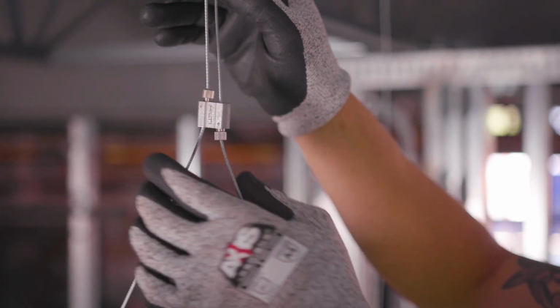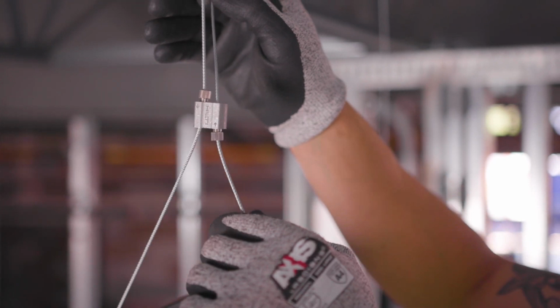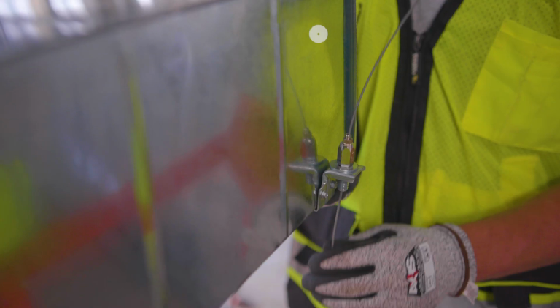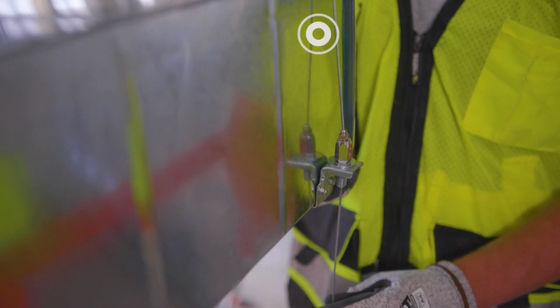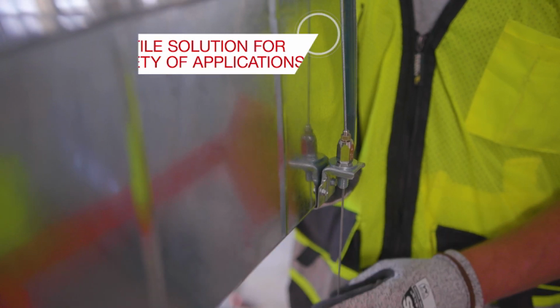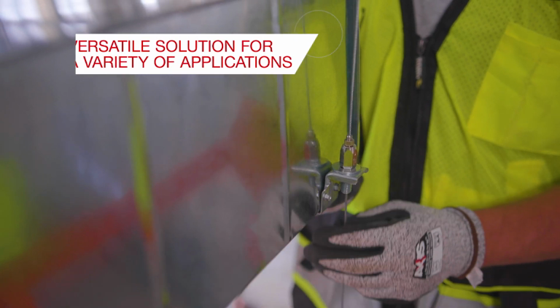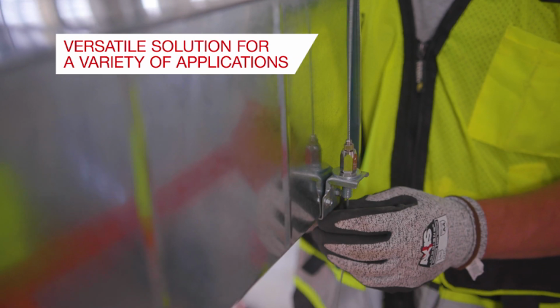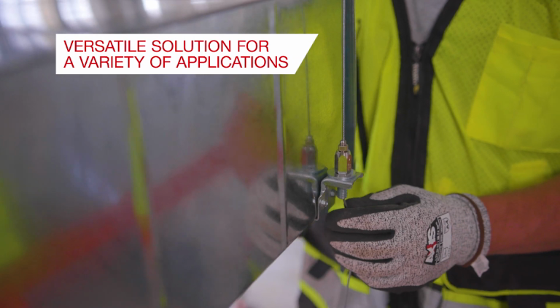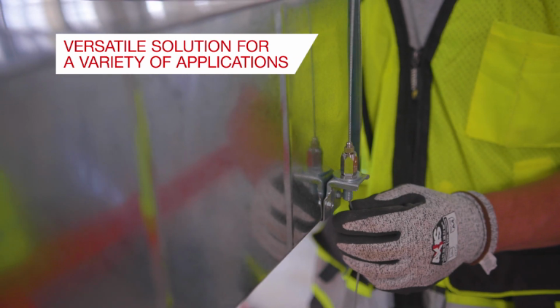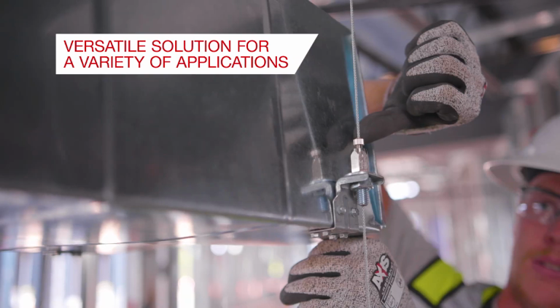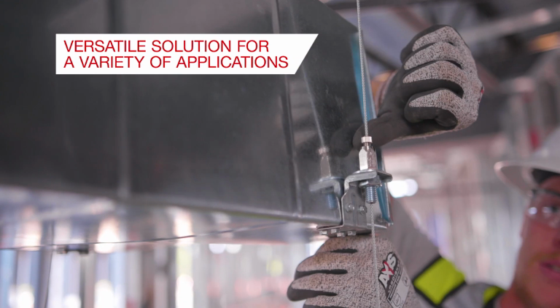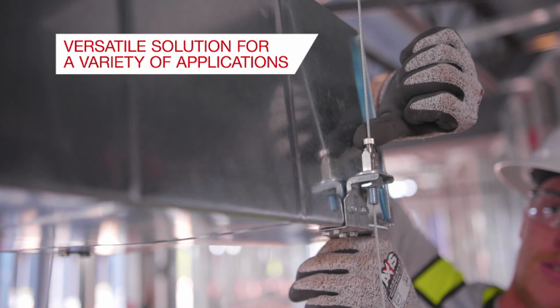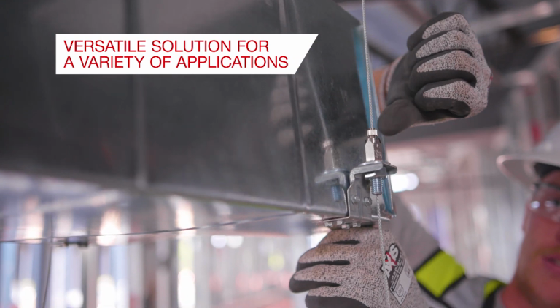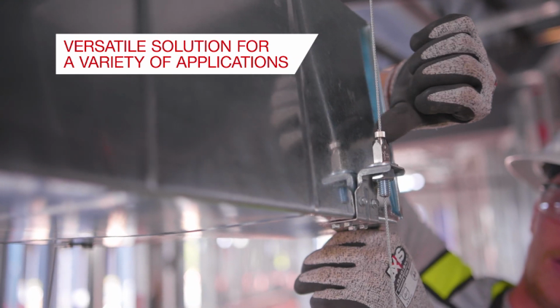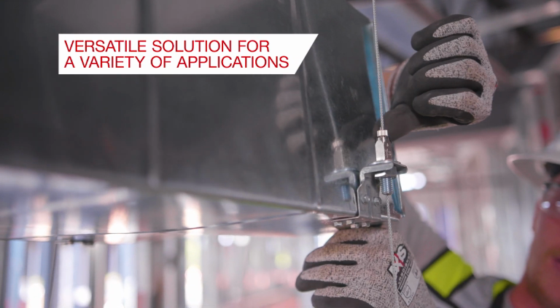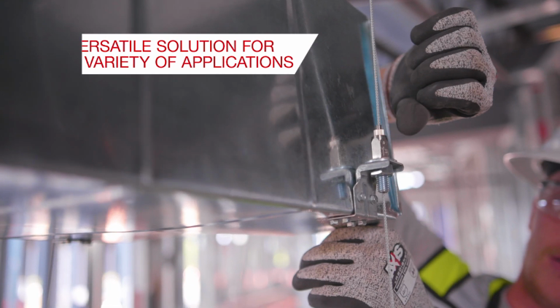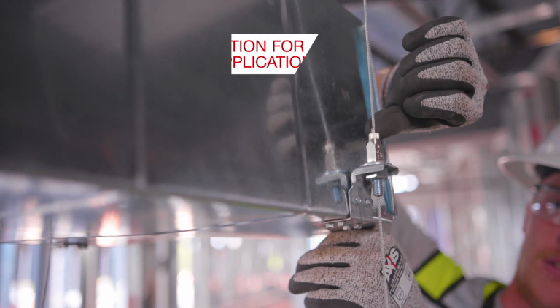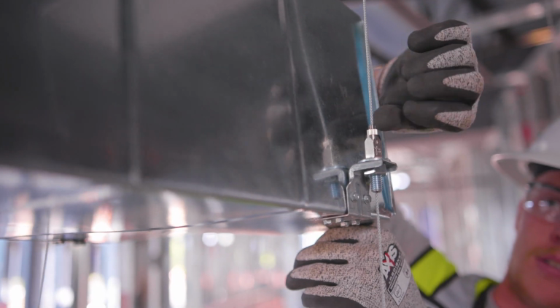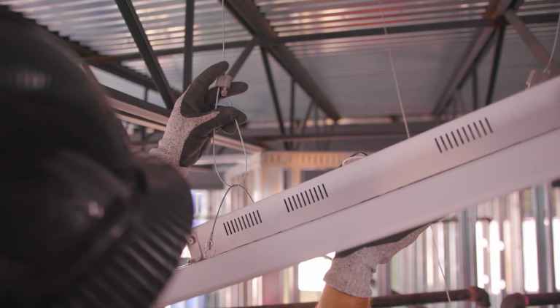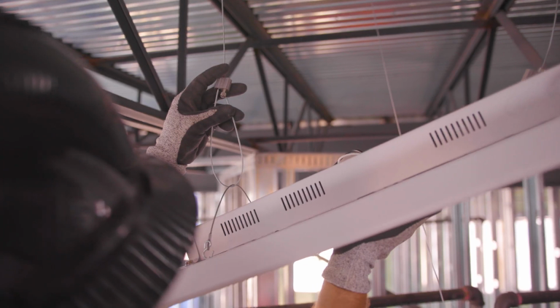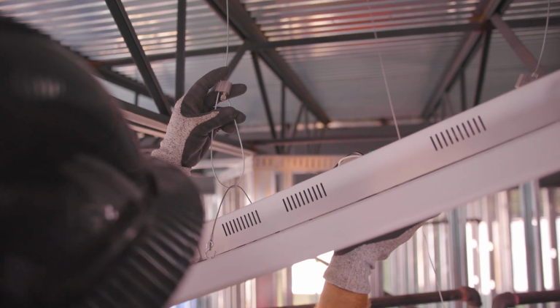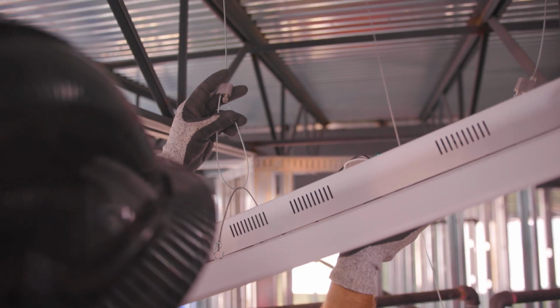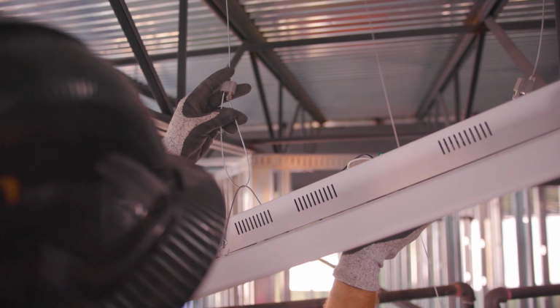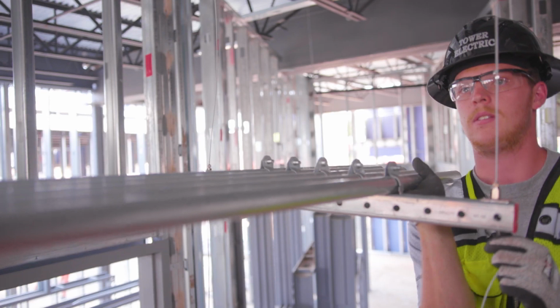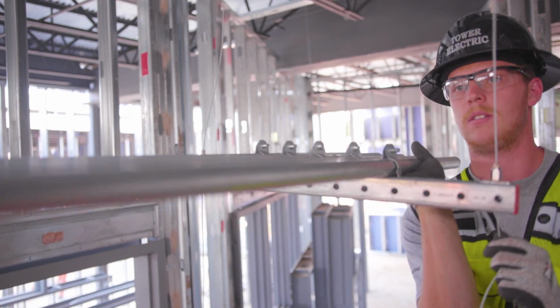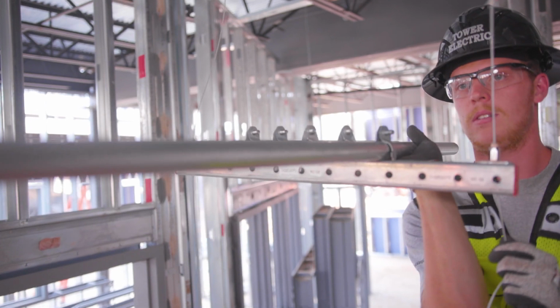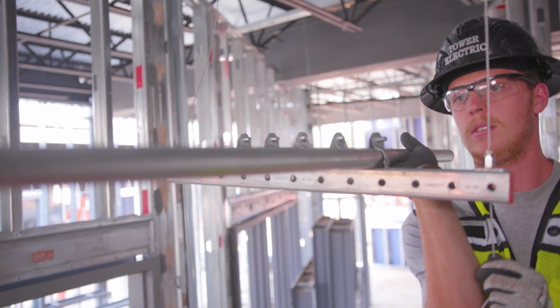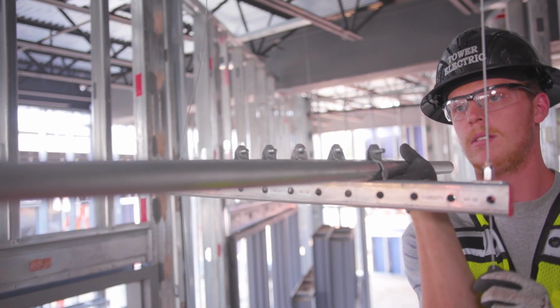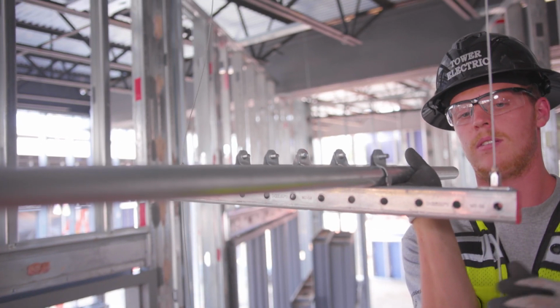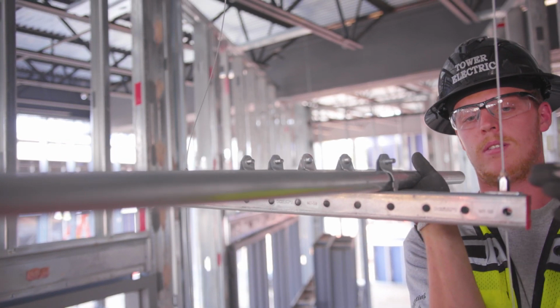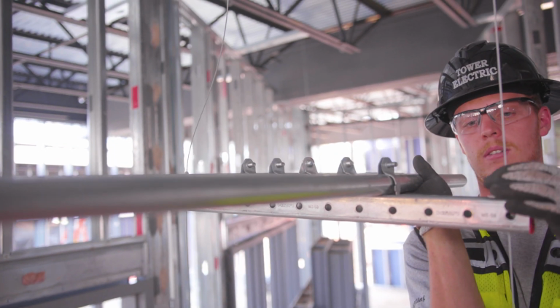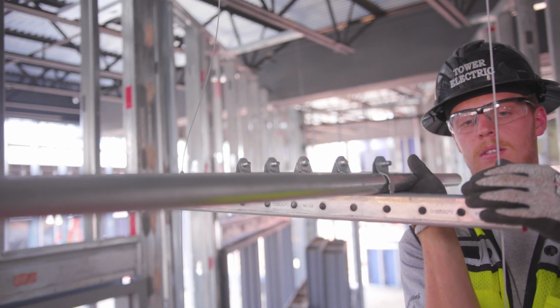A versatile solution for applications like HVAC, lighting, conduit racks, and more.